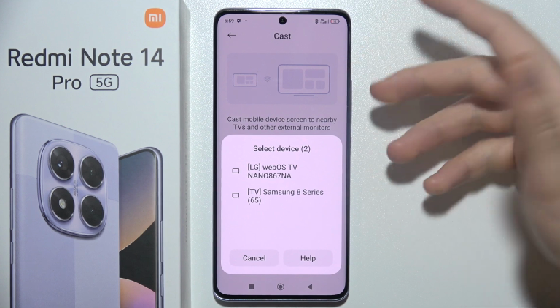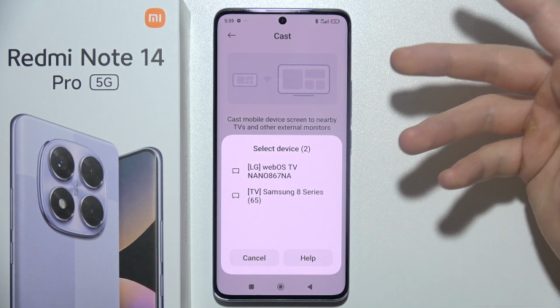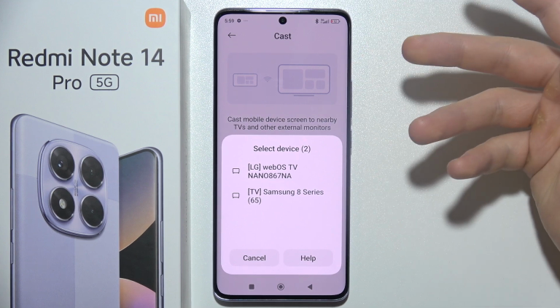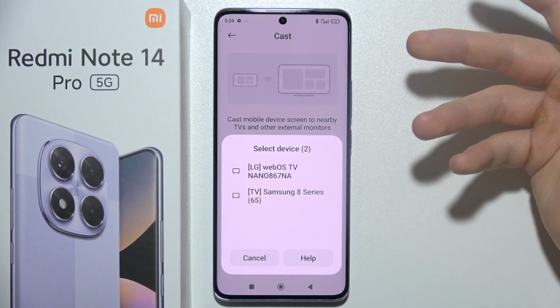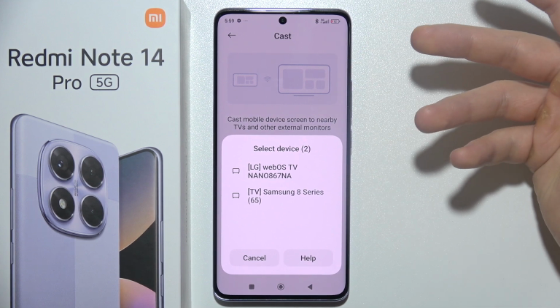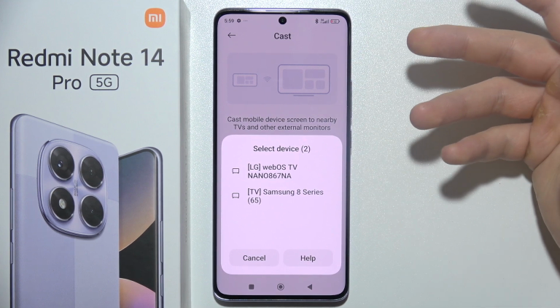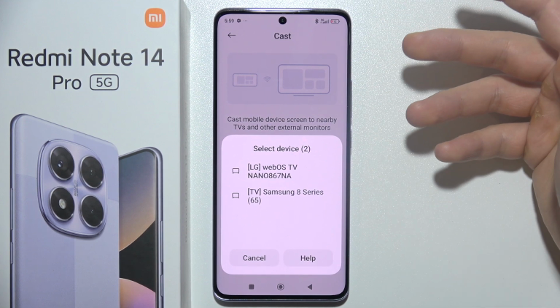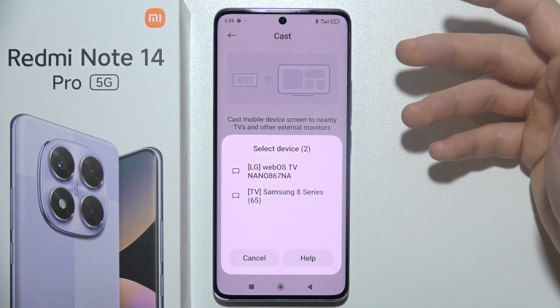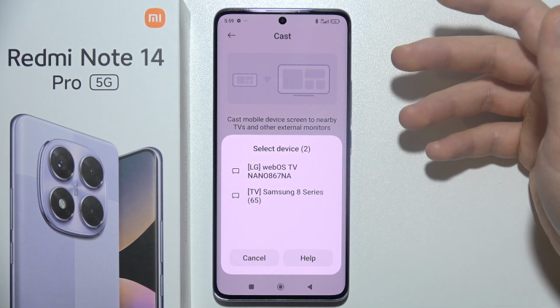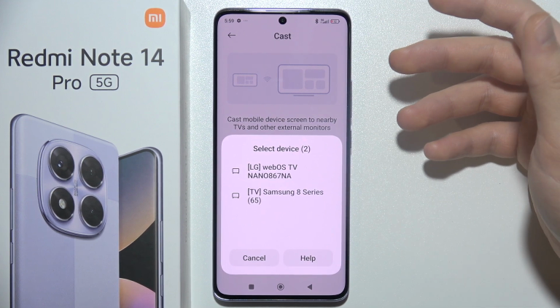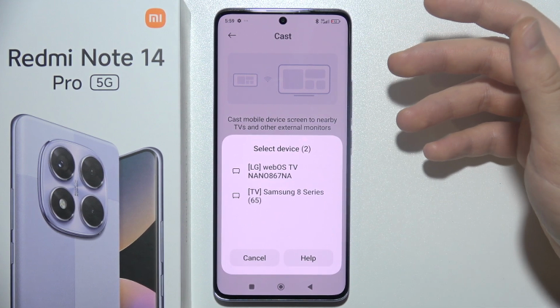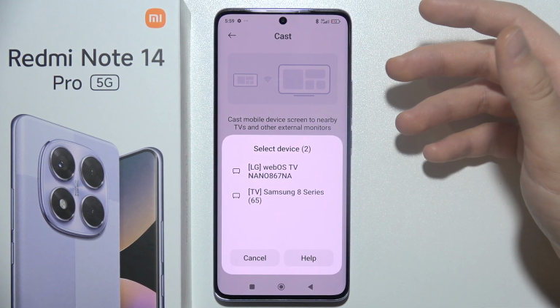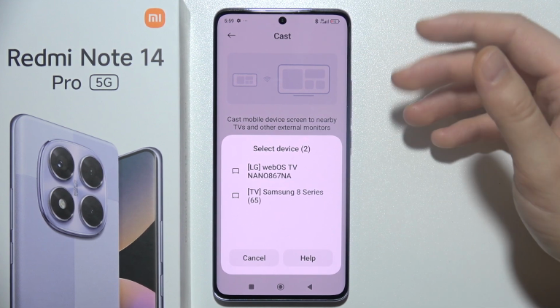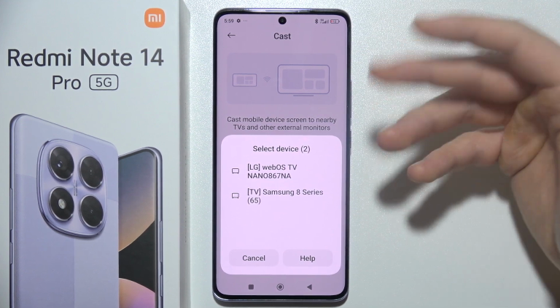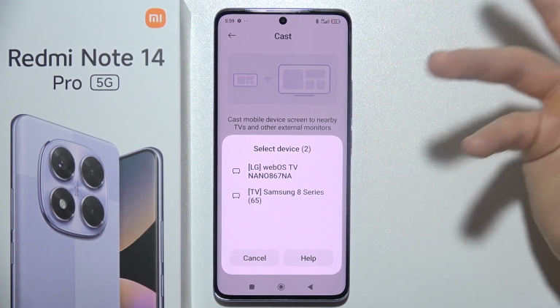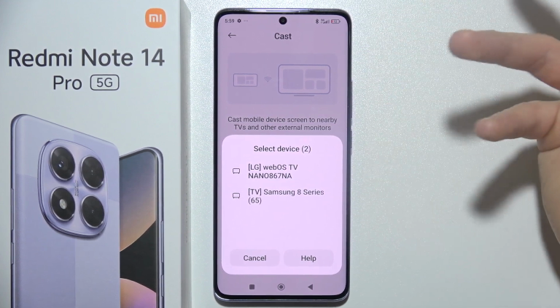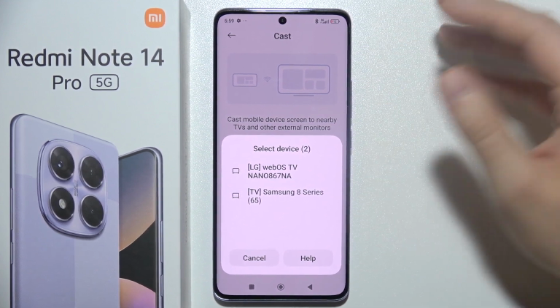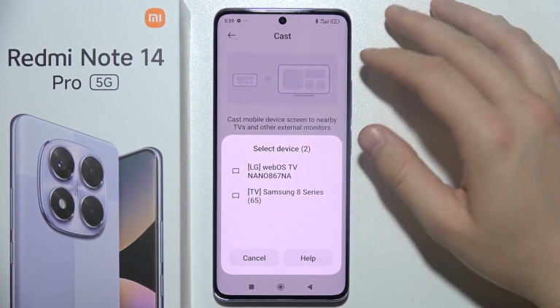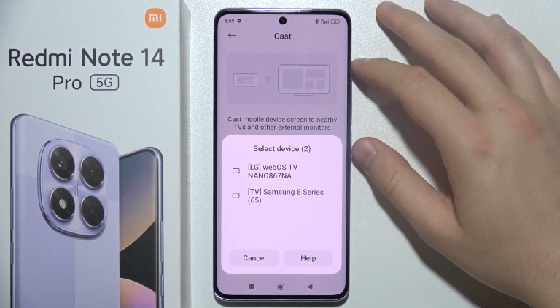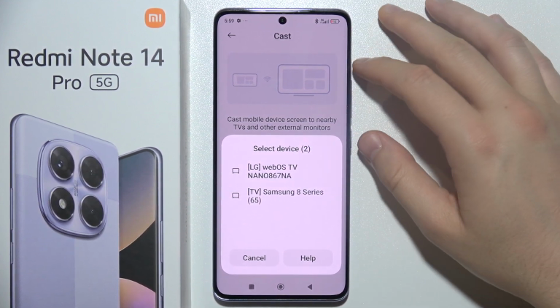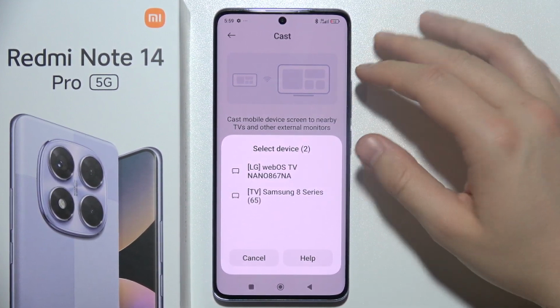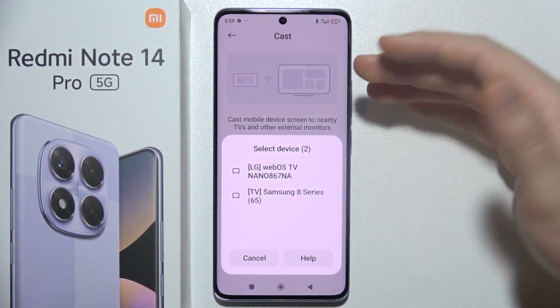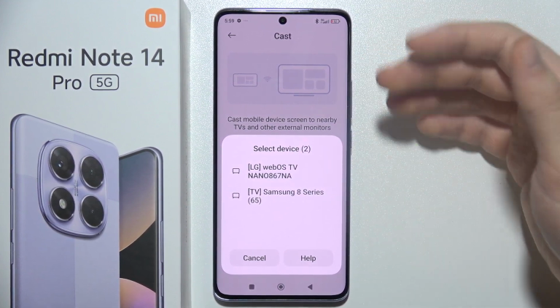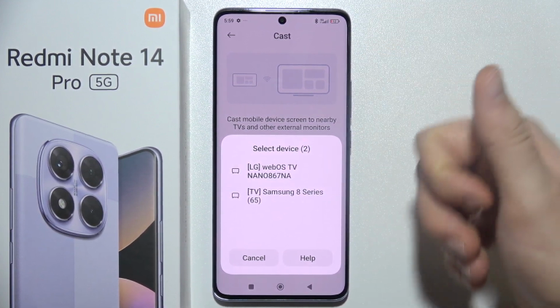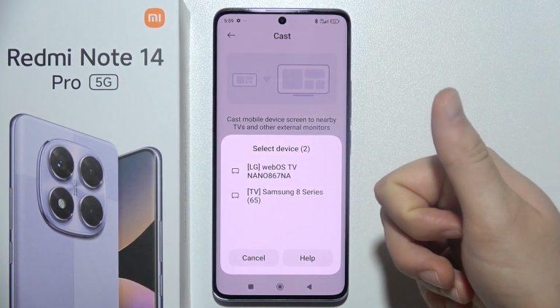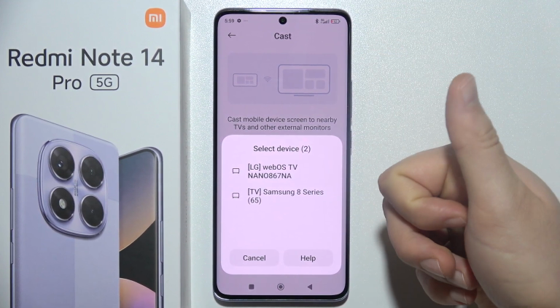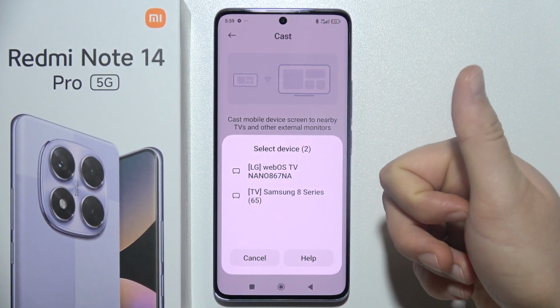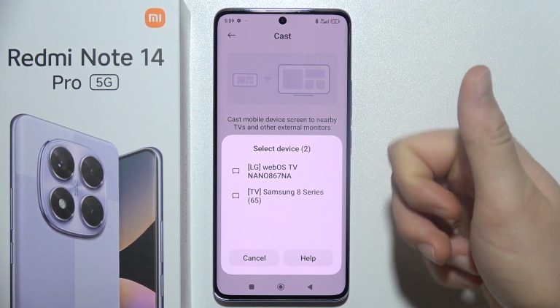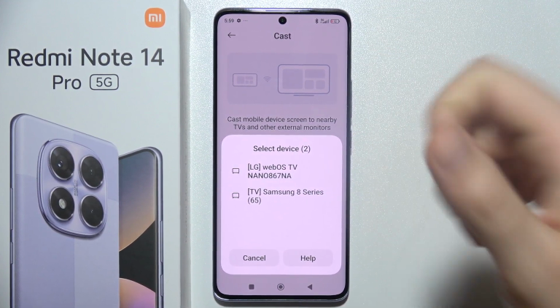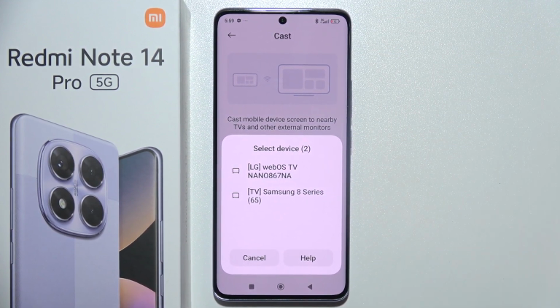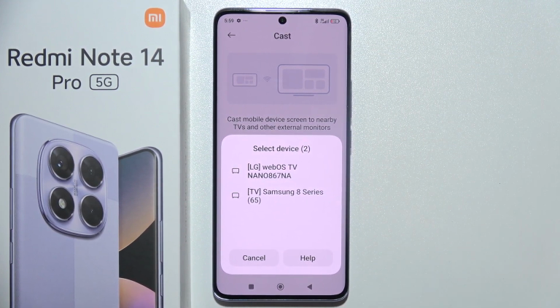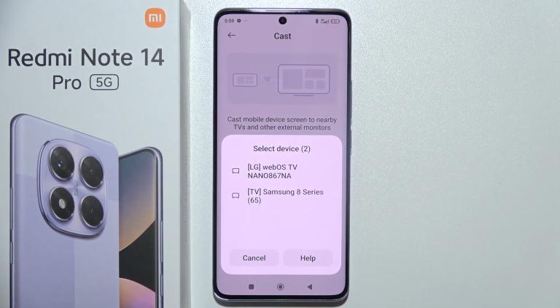Basically this connection request will pop up on your TV, and this is it. Please leave a like and subscribe.